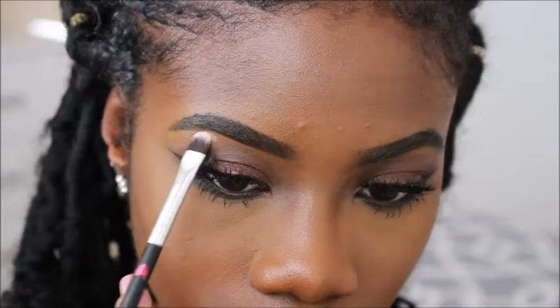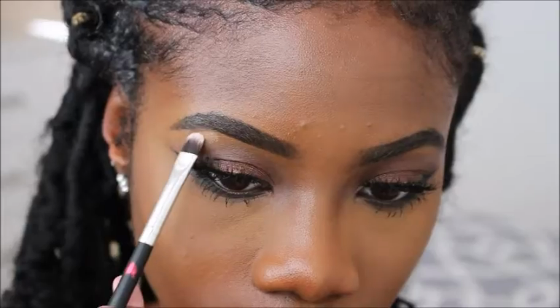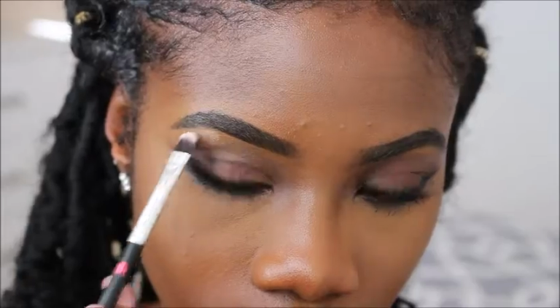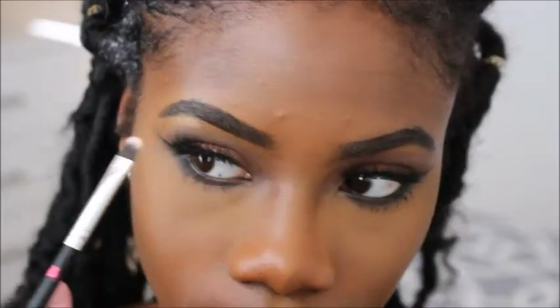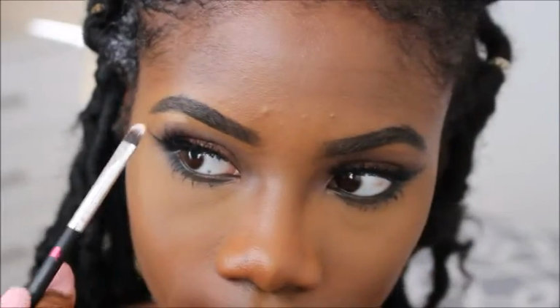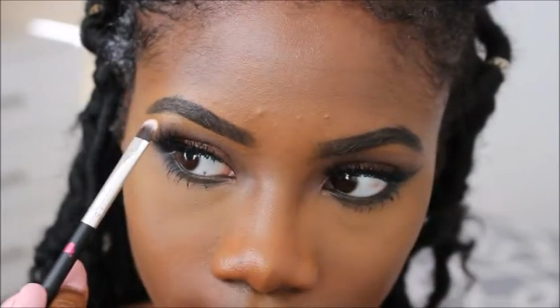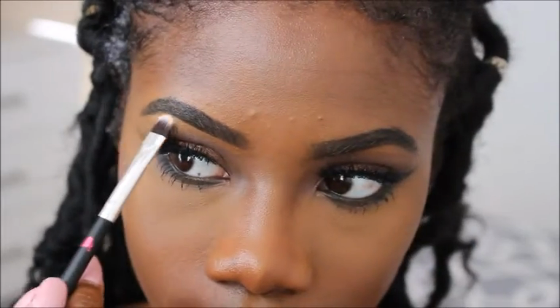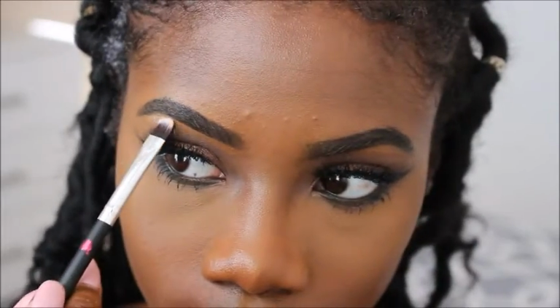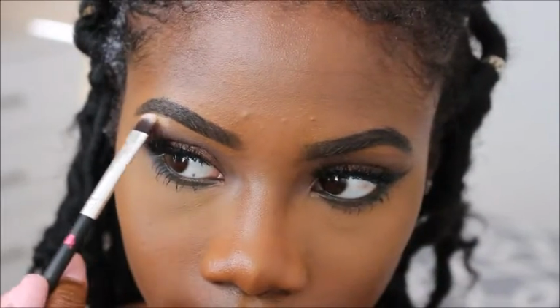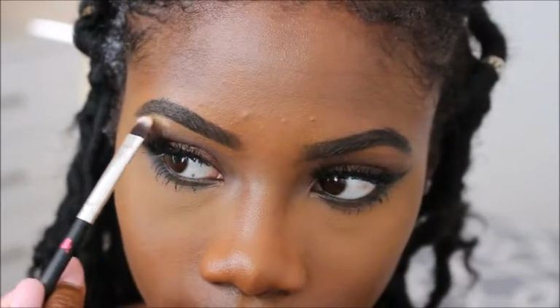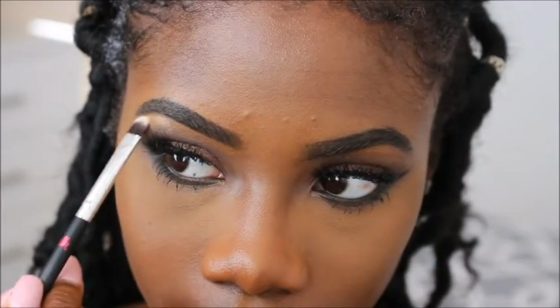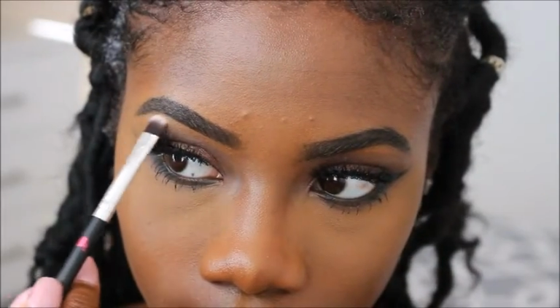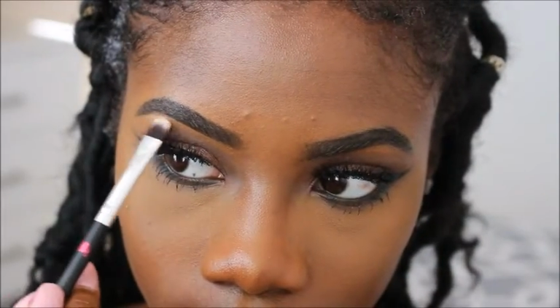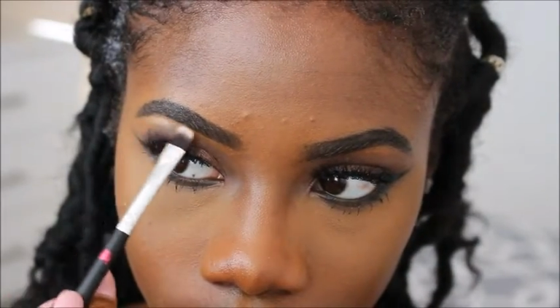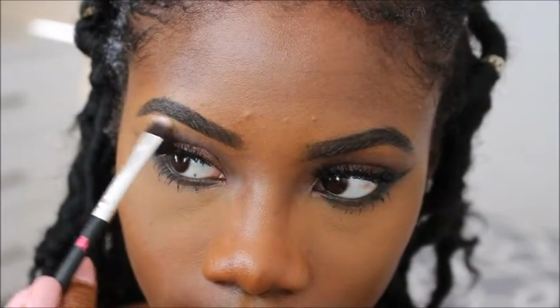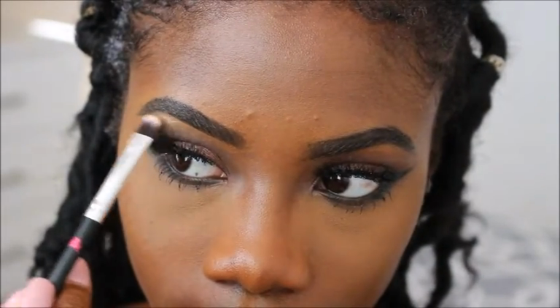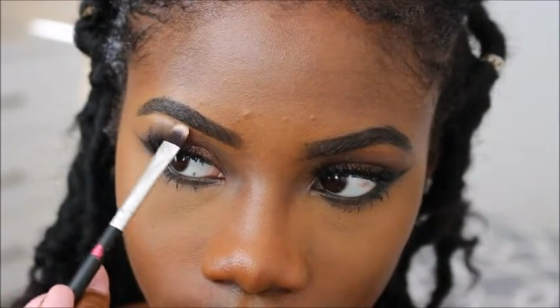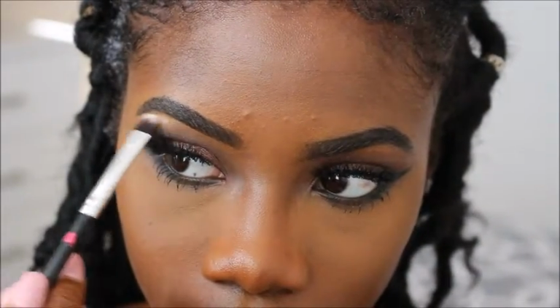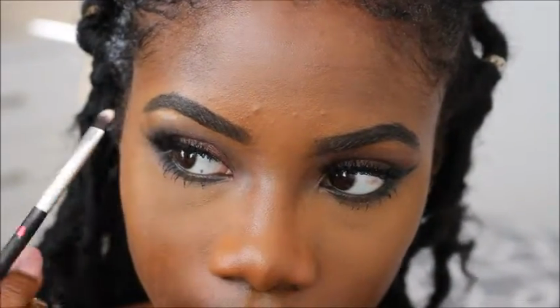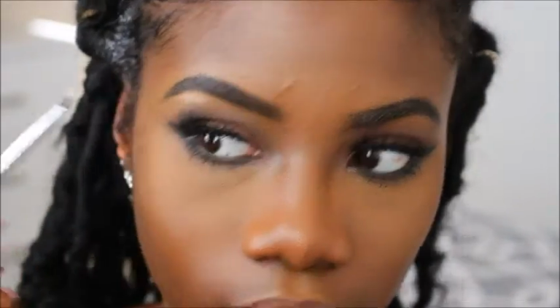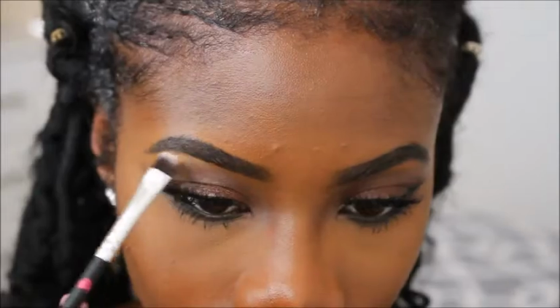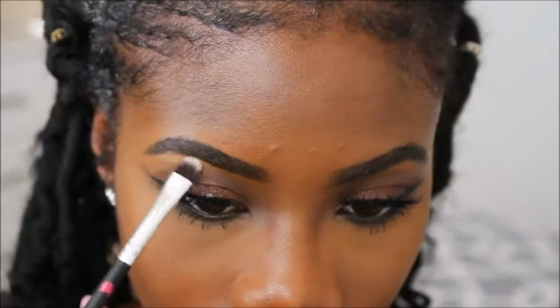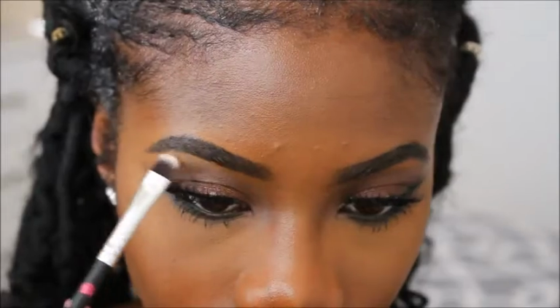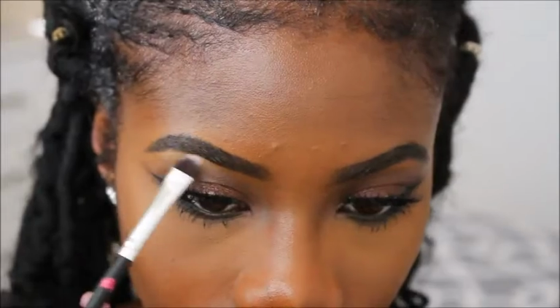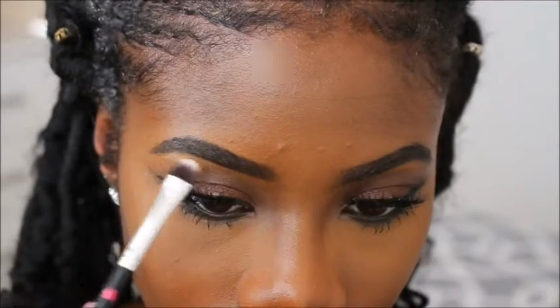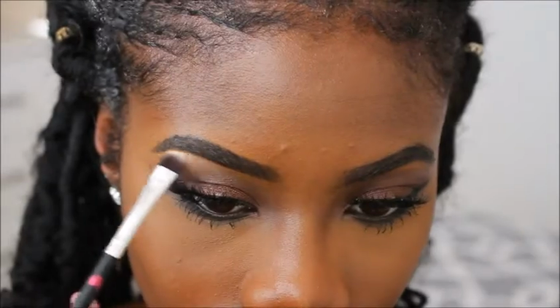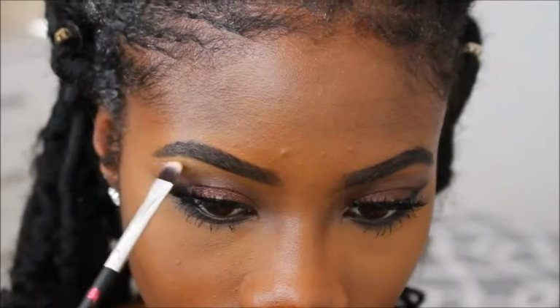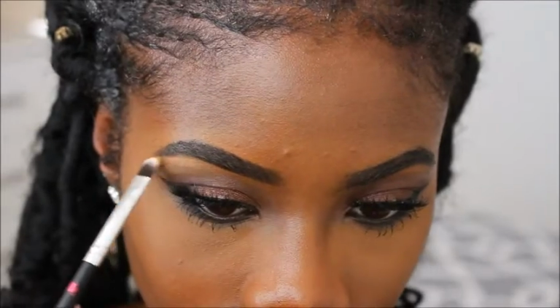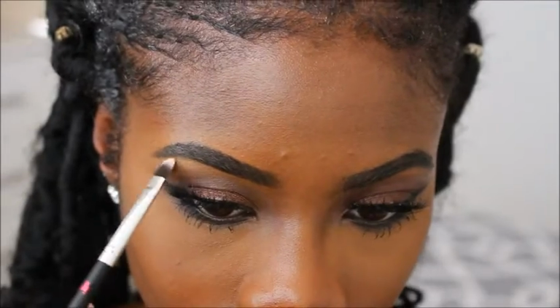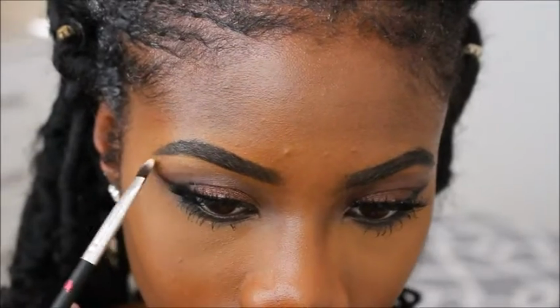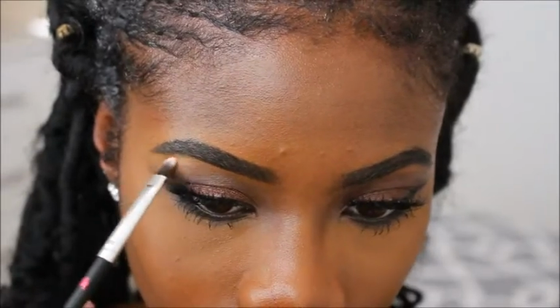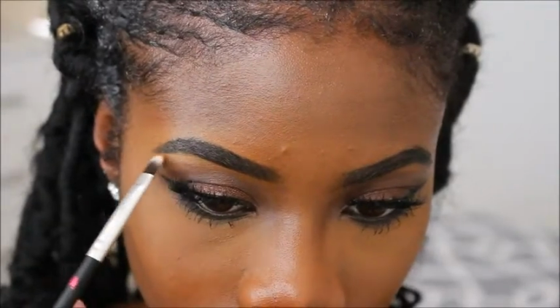And I'm just popping a little bit of highlight underneath my eyebrows. This is Summer from the Anastasia glow kit.